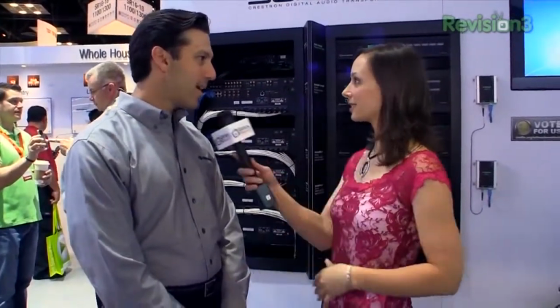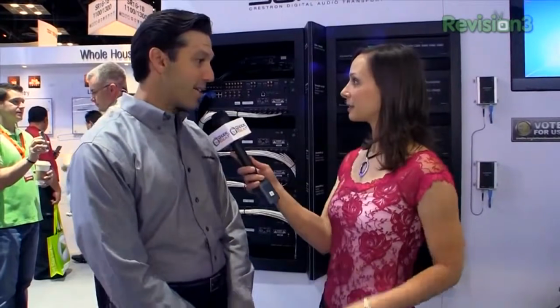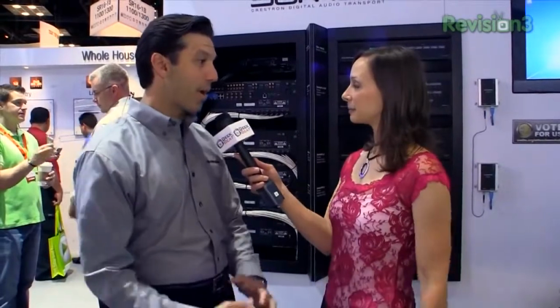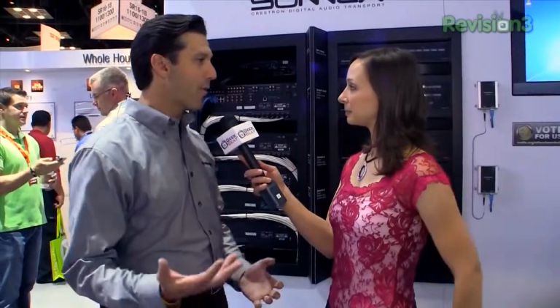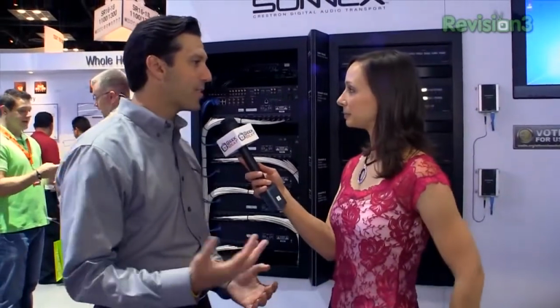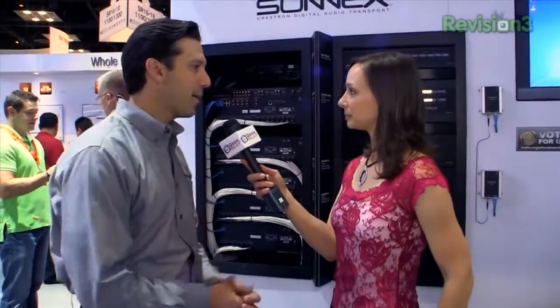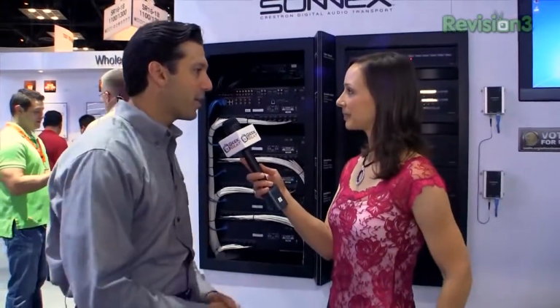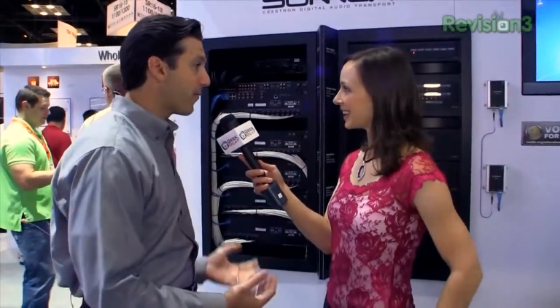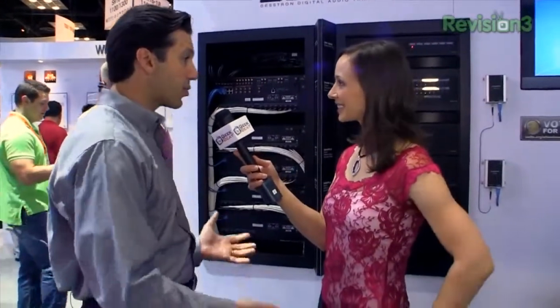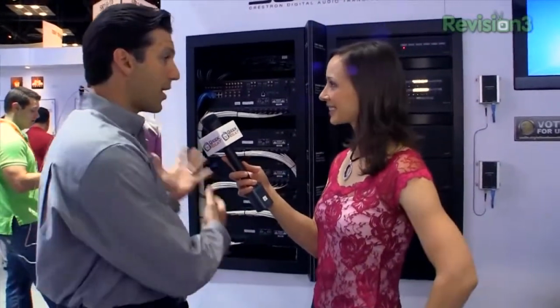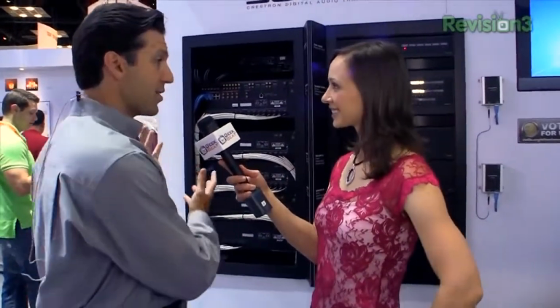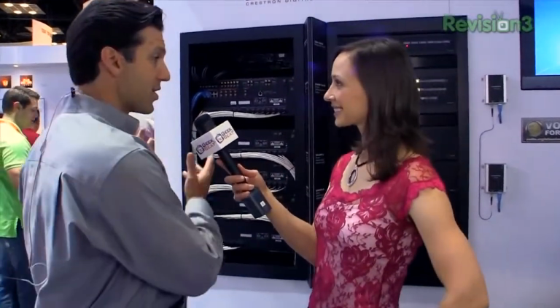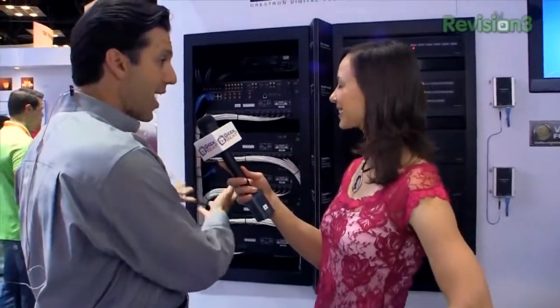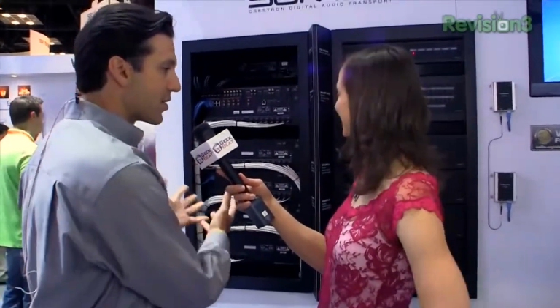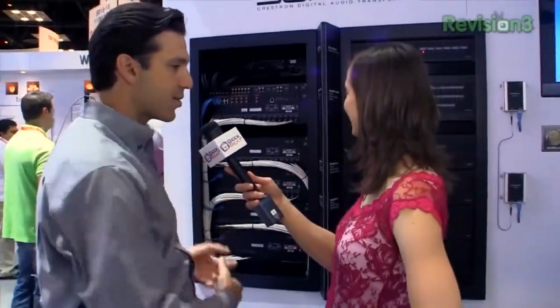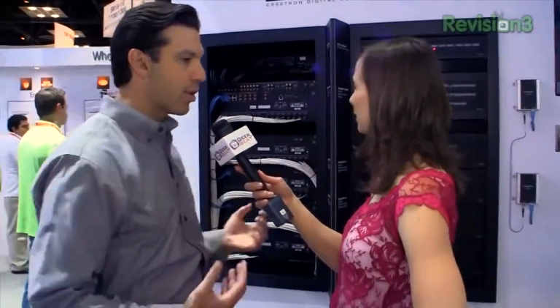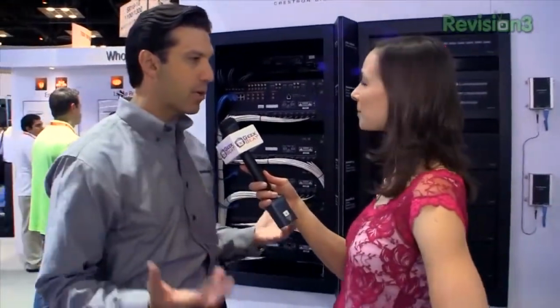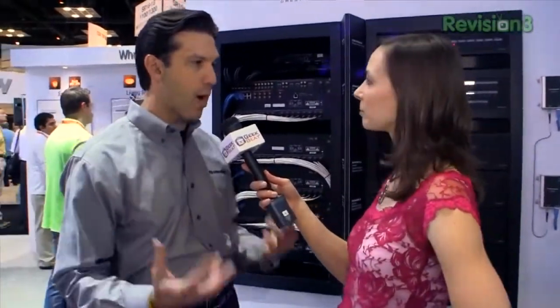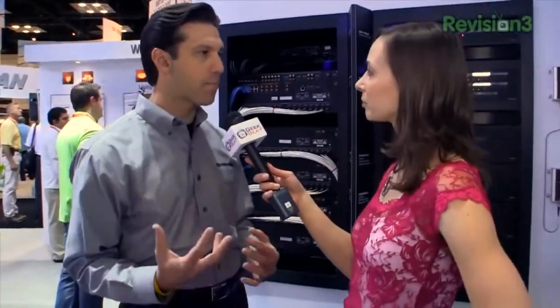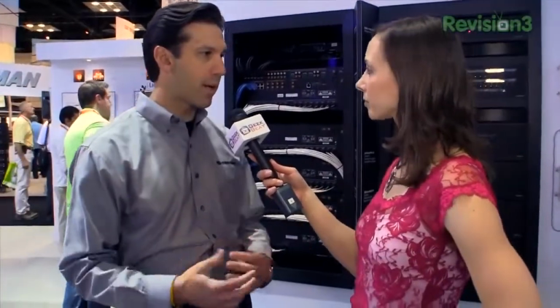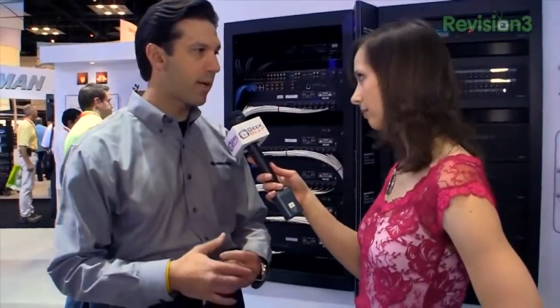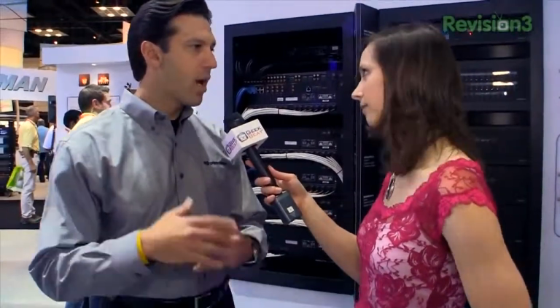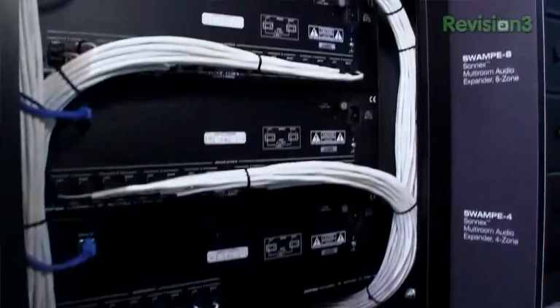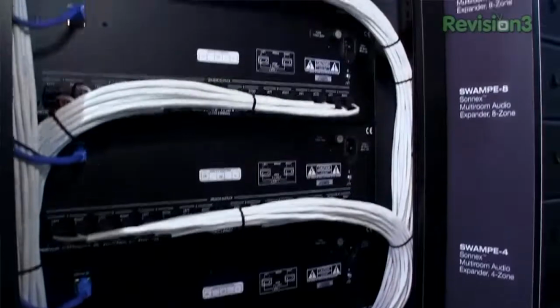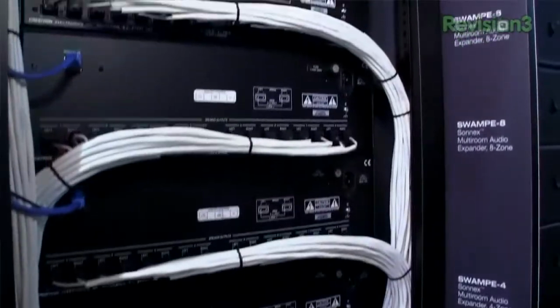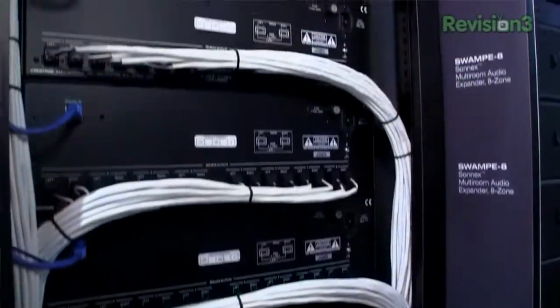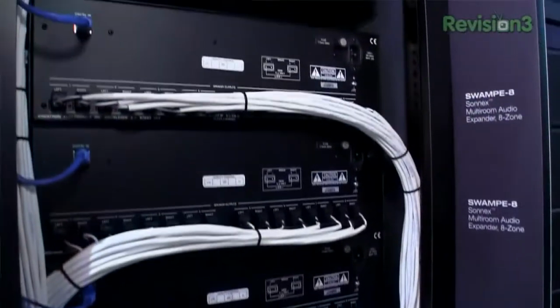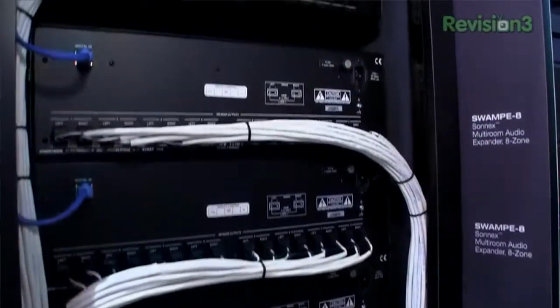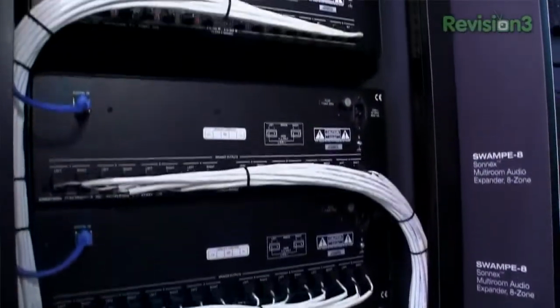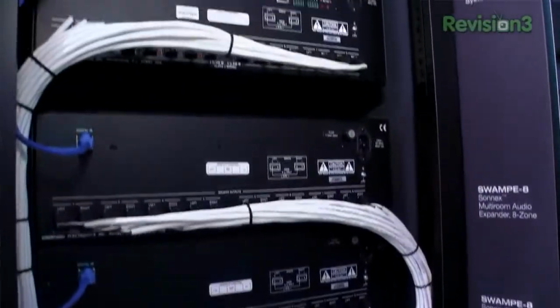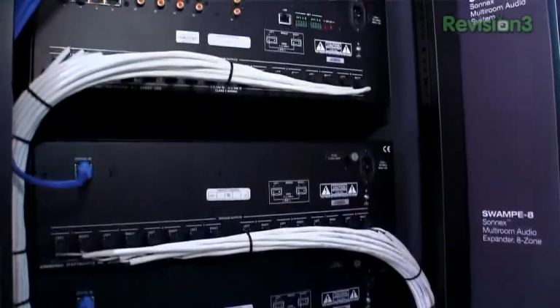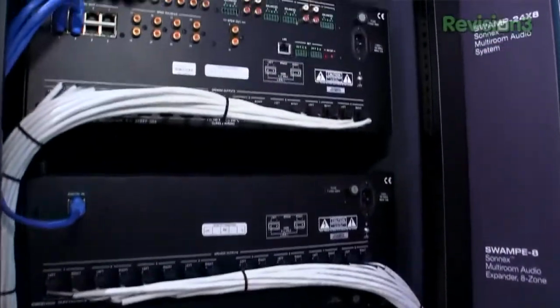Yes, we are. We're very excited about it. The first one is Sonics. This is really a groundbreaking HD audio distribution system.